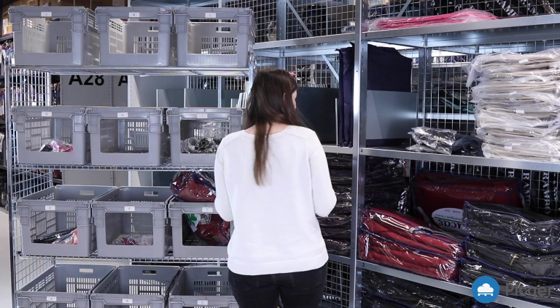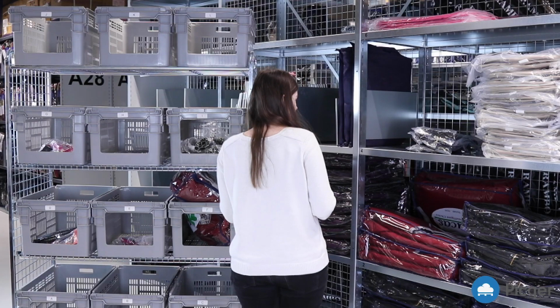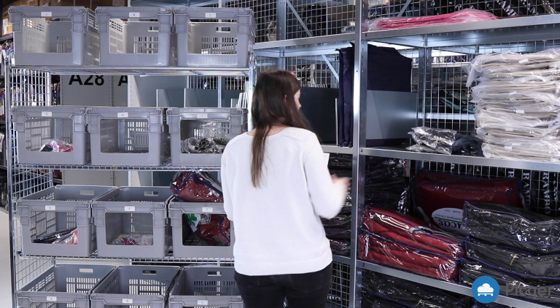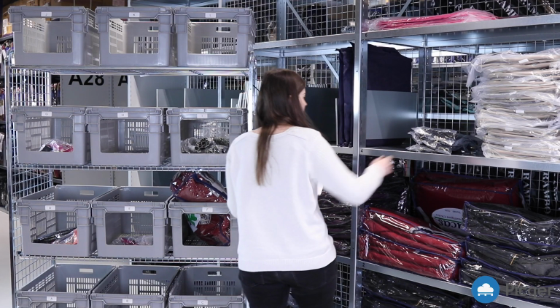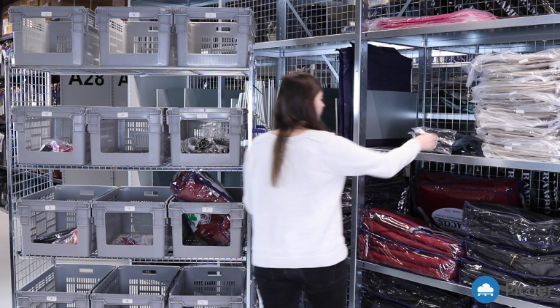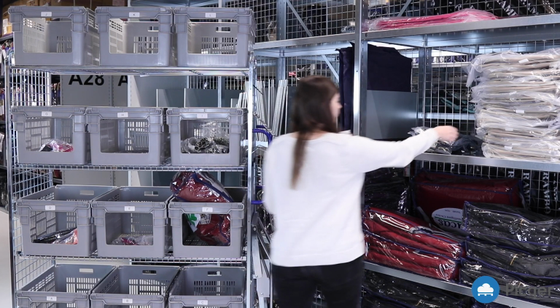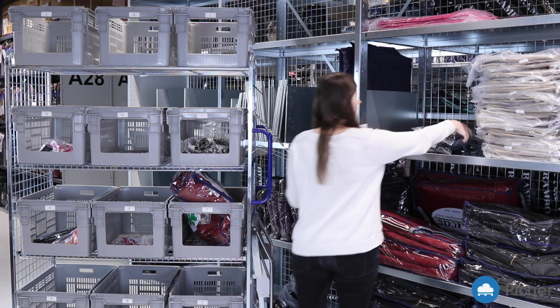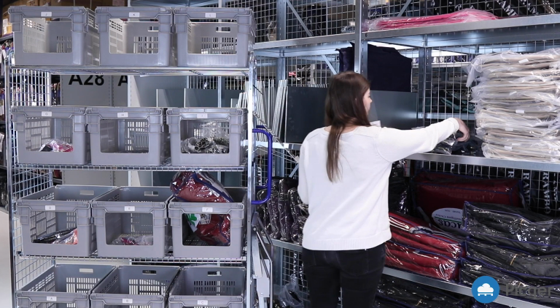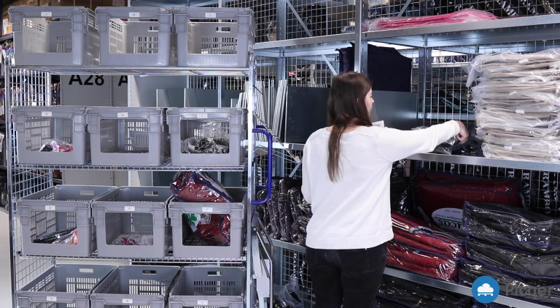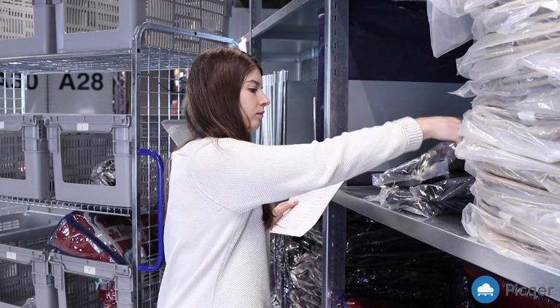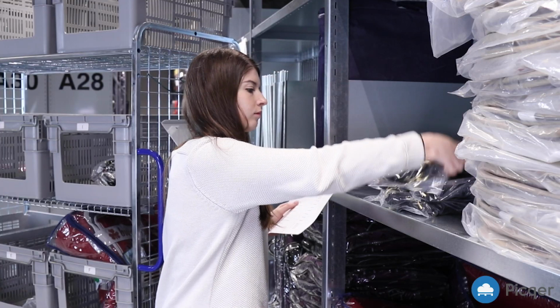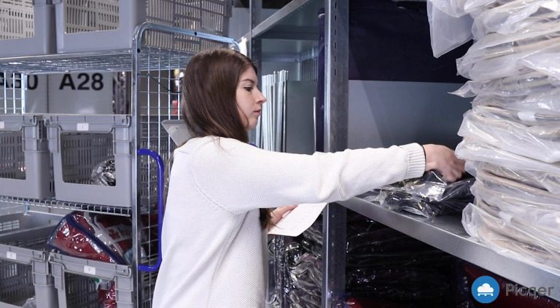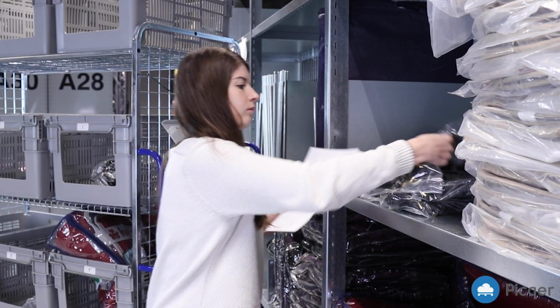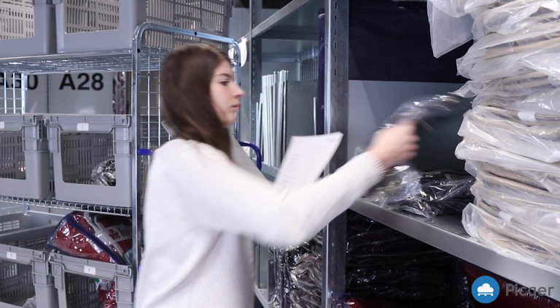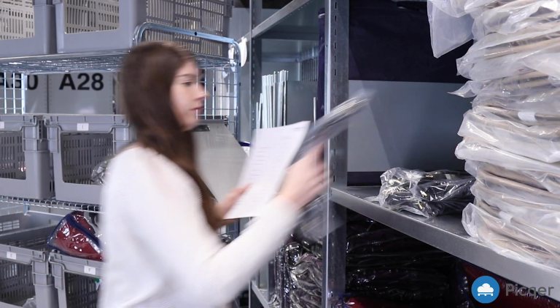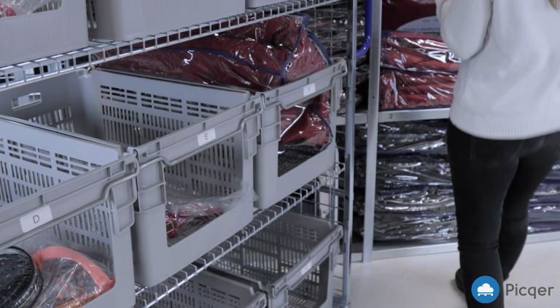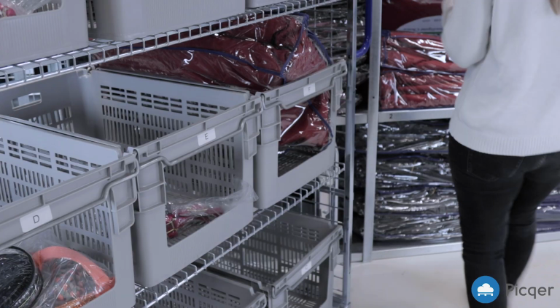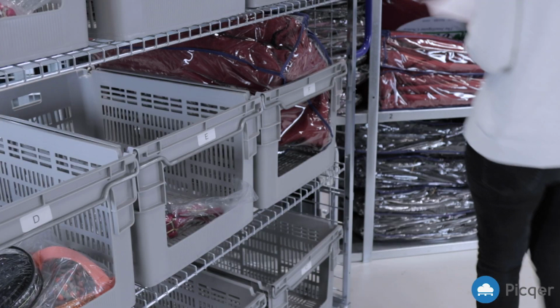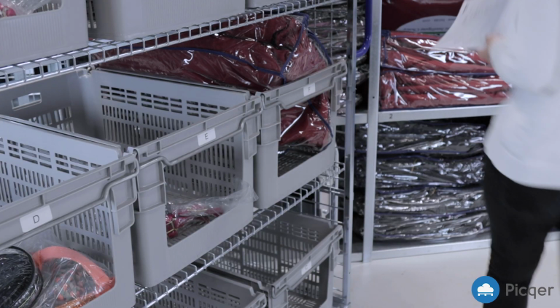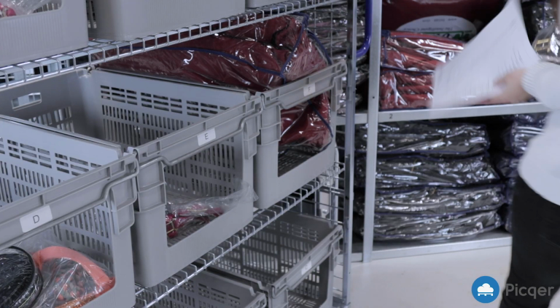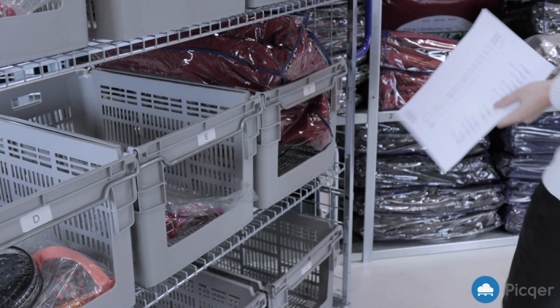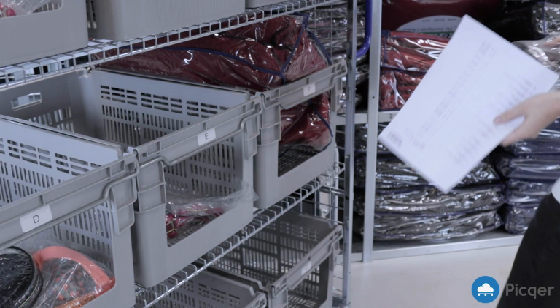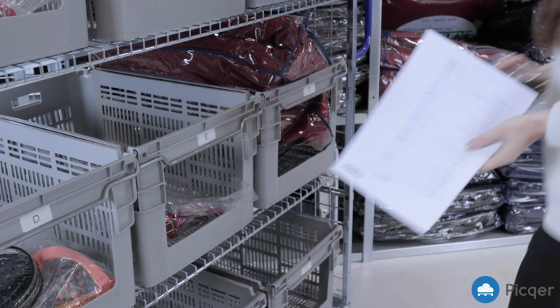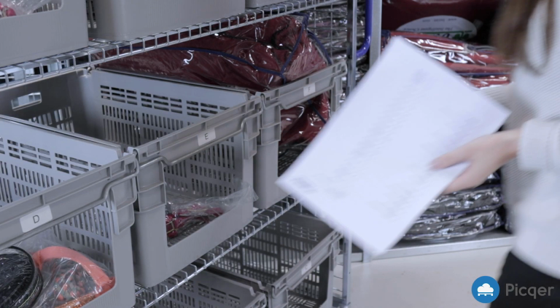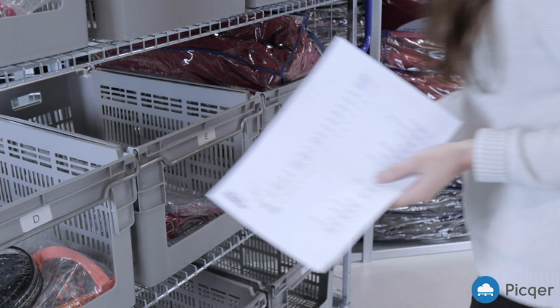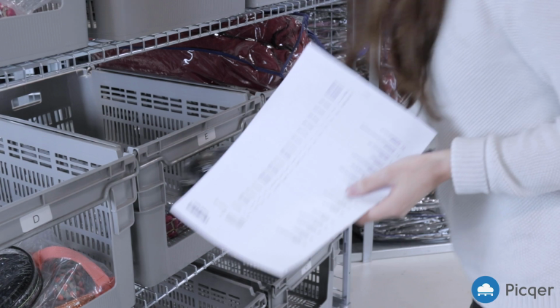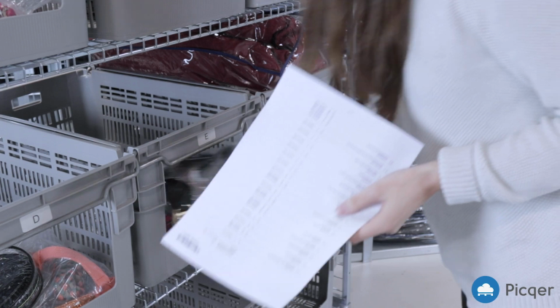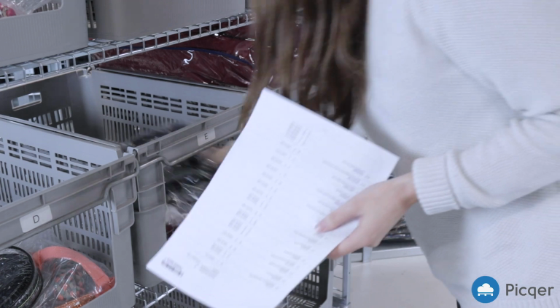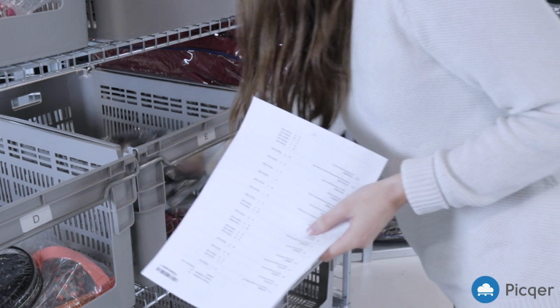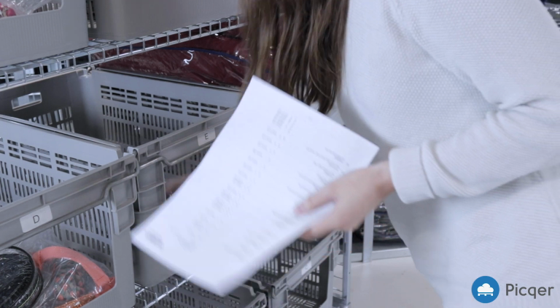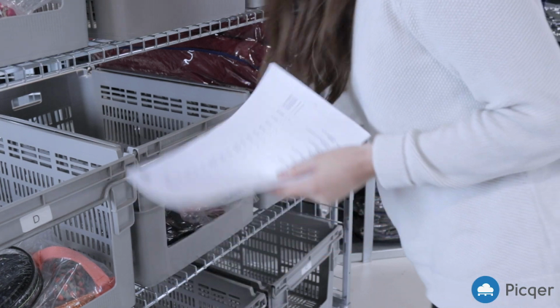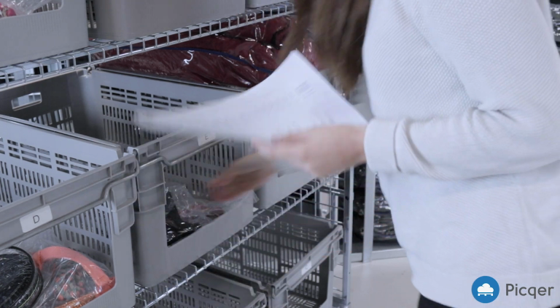With batches you can collect multiple orders at once. This enables you to process more orders in a shorter amount of time.